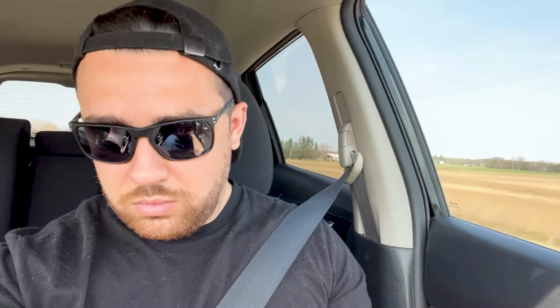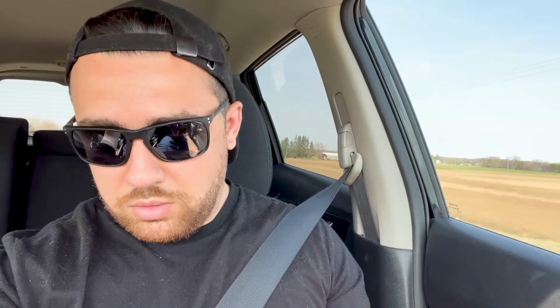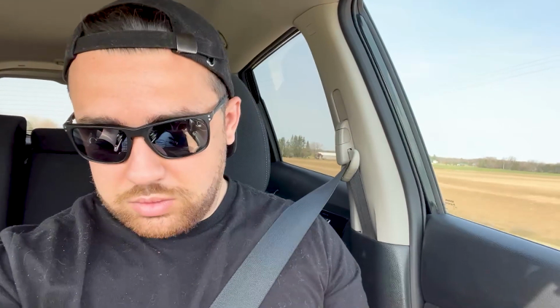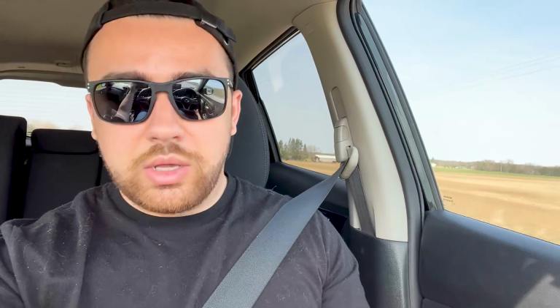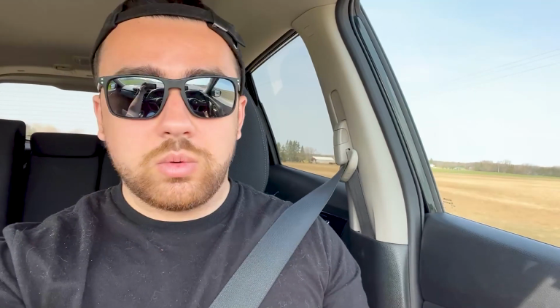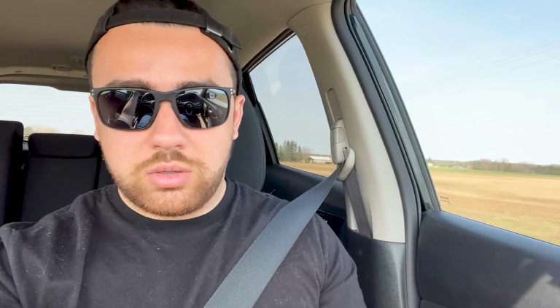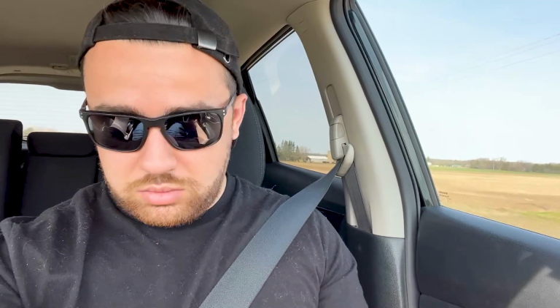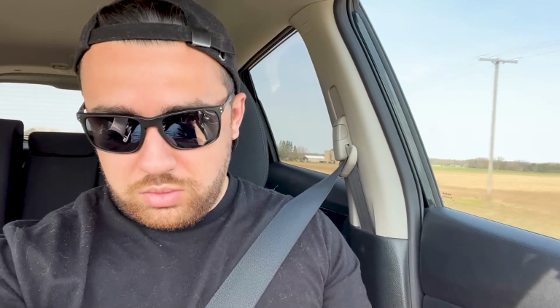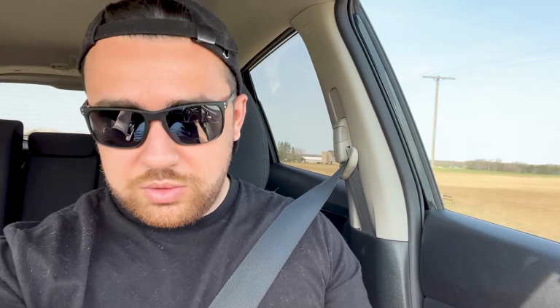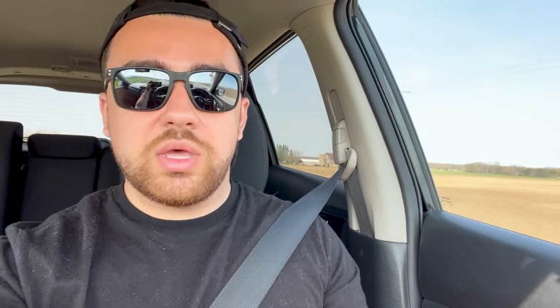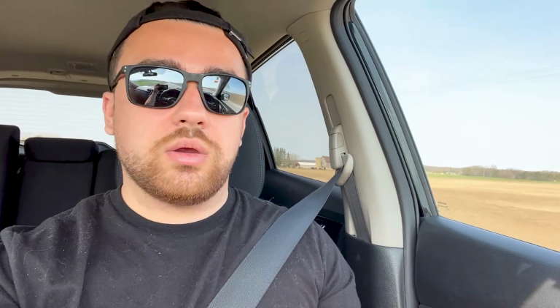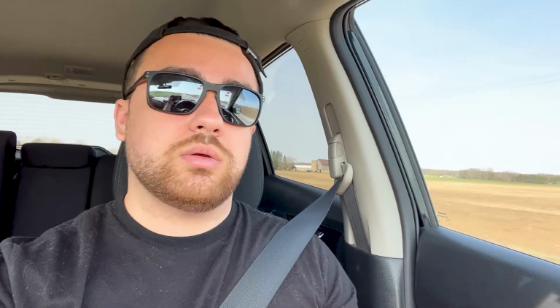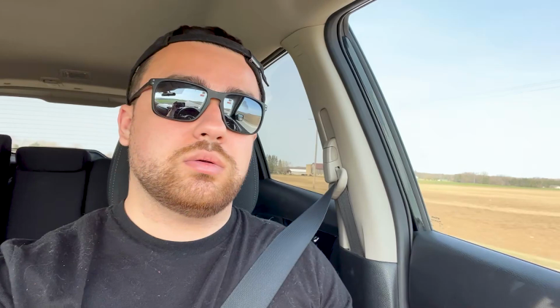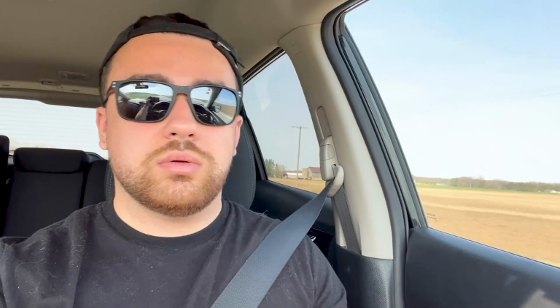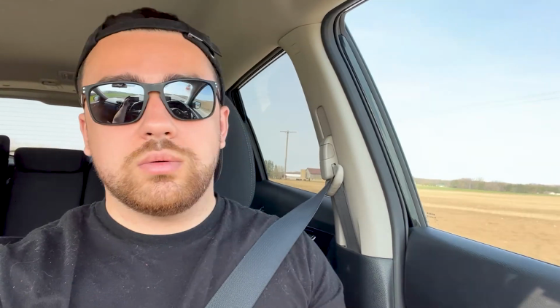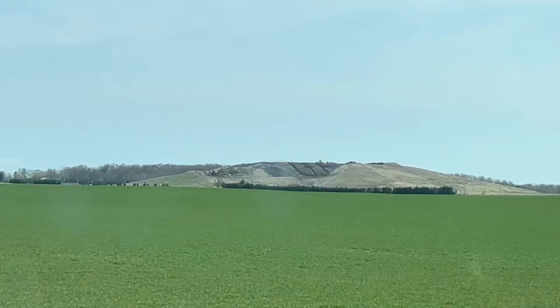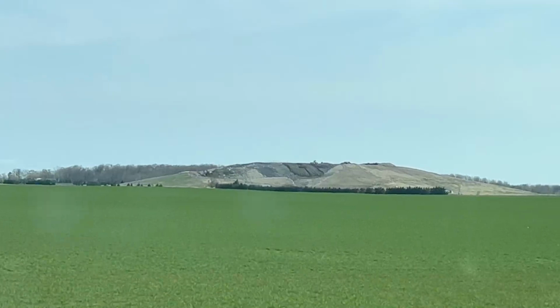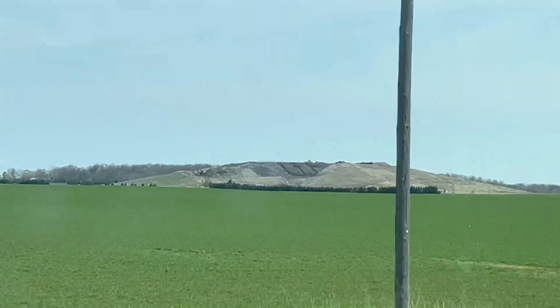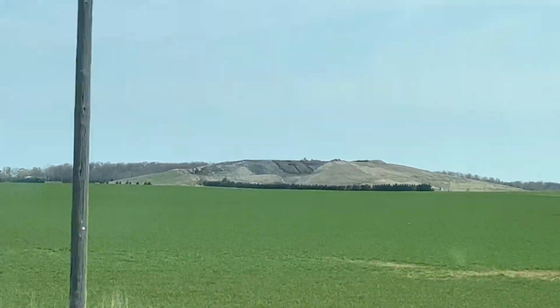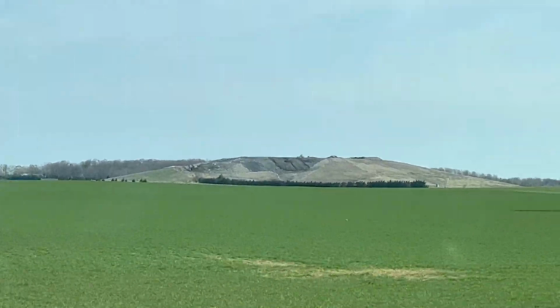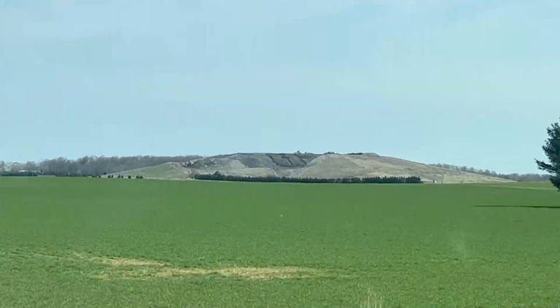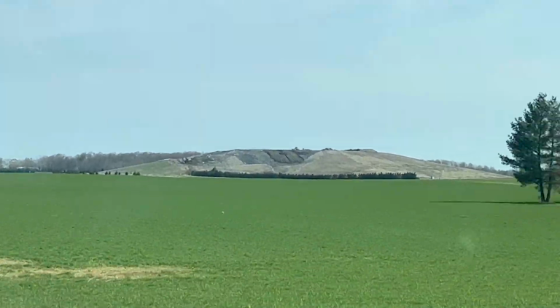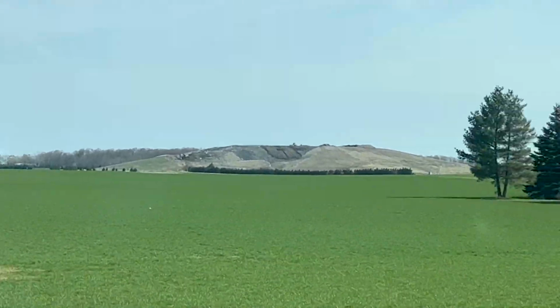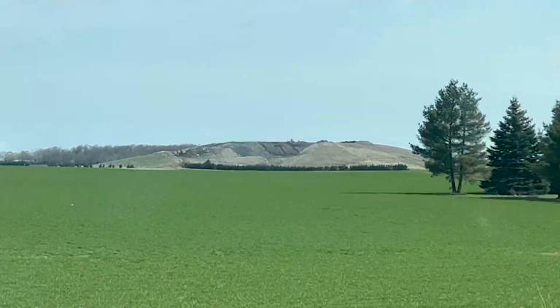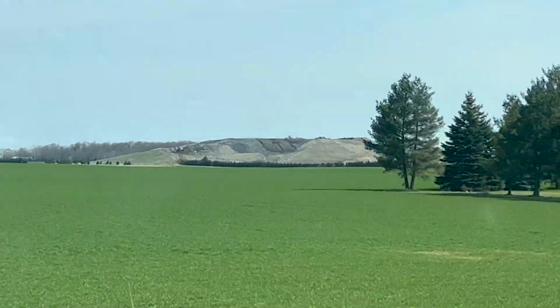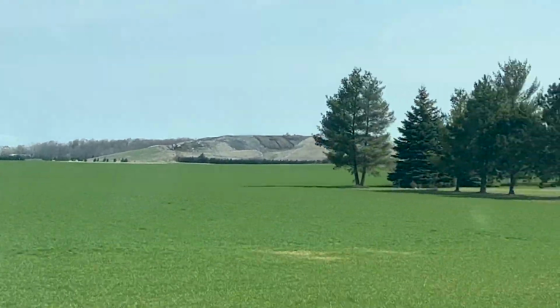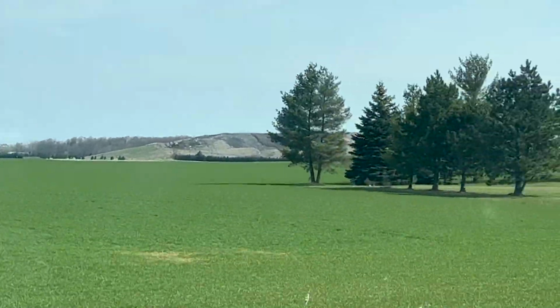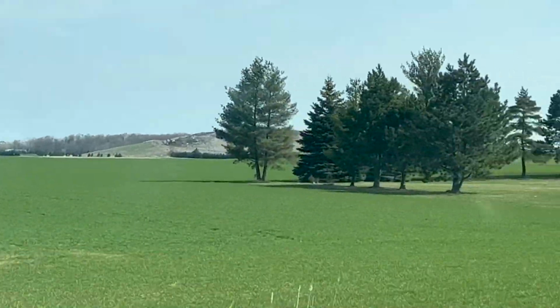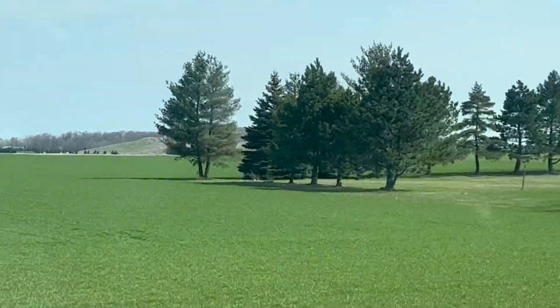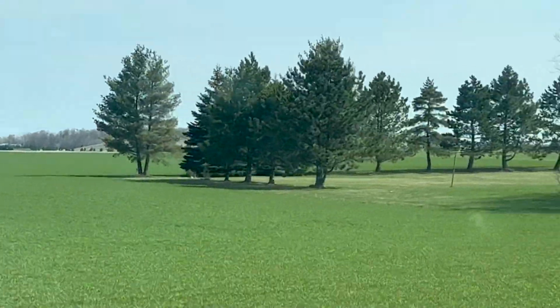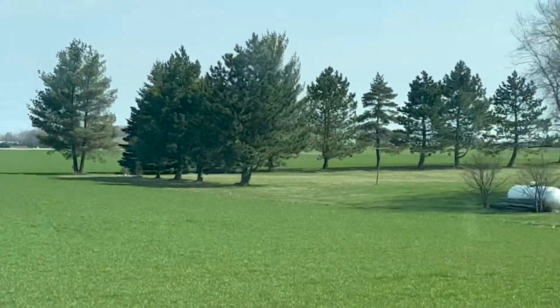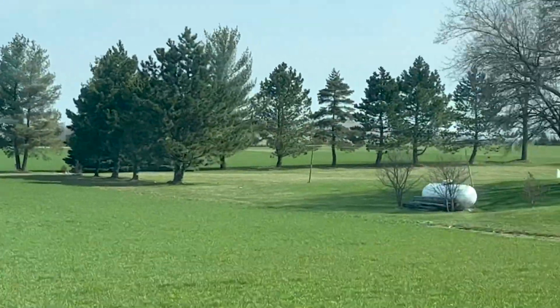Looks like we're almost there. There it is — that's the landfill we're gonna be flying.